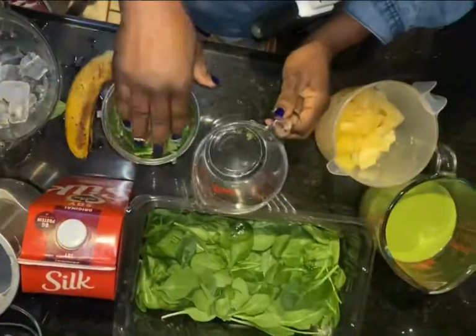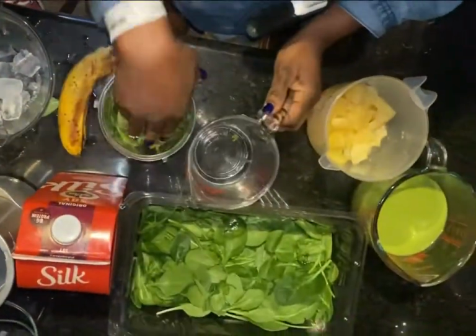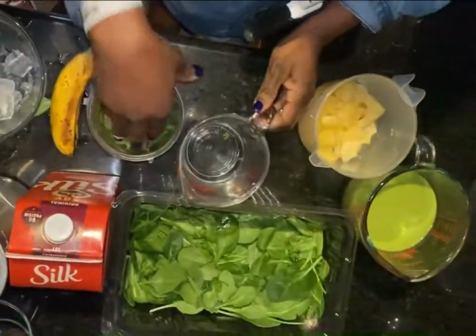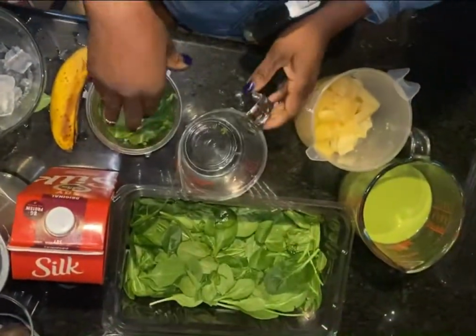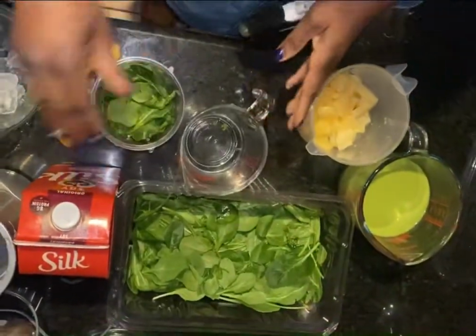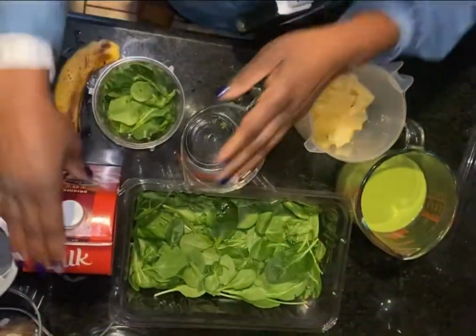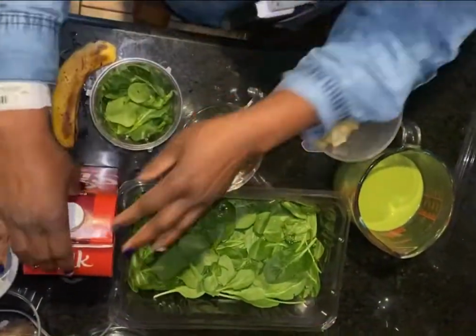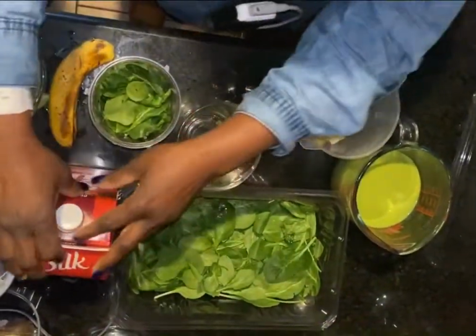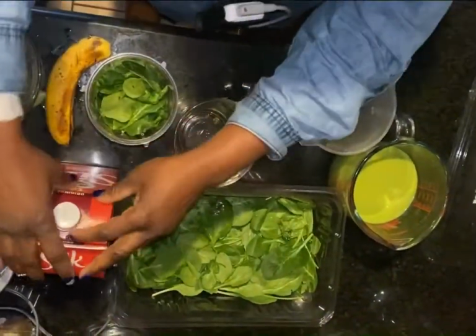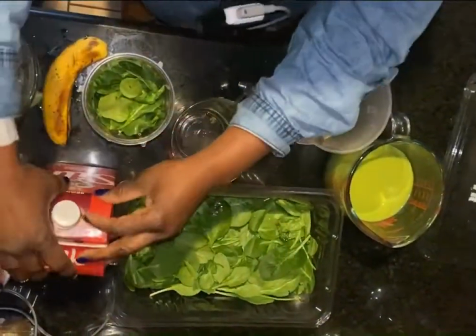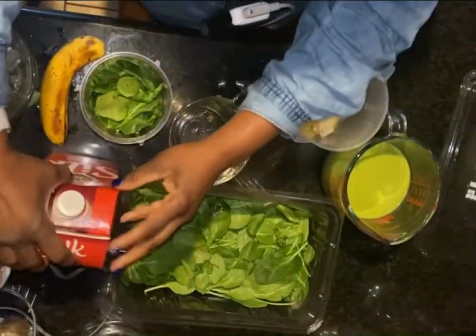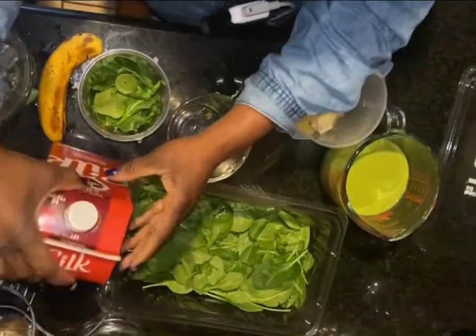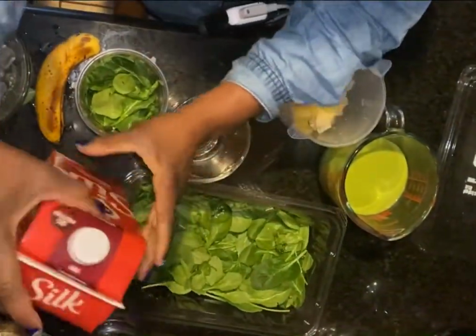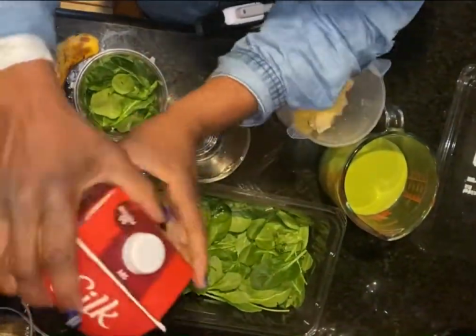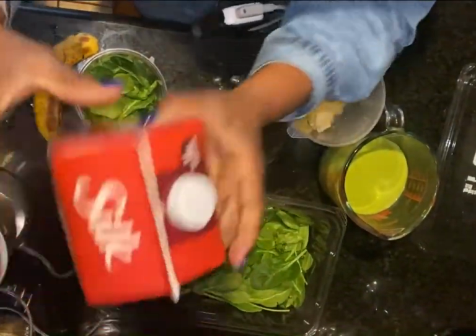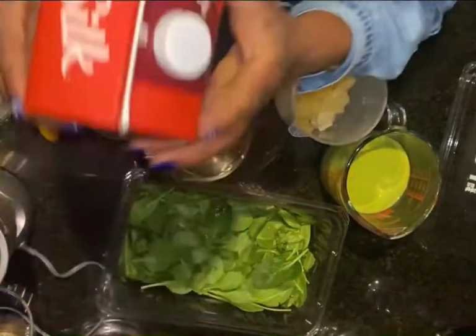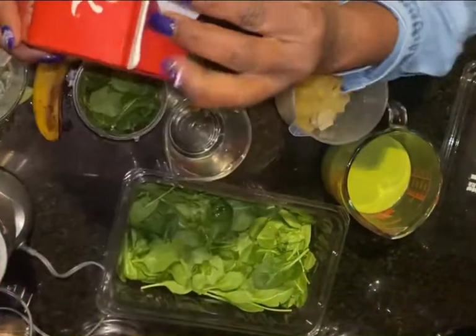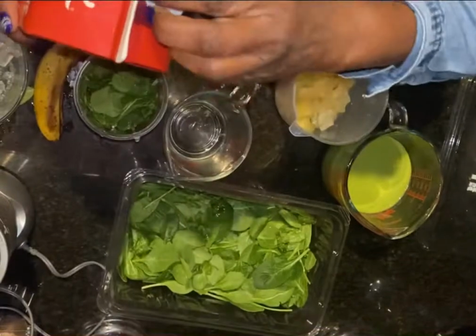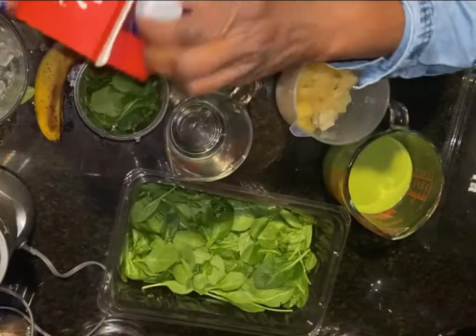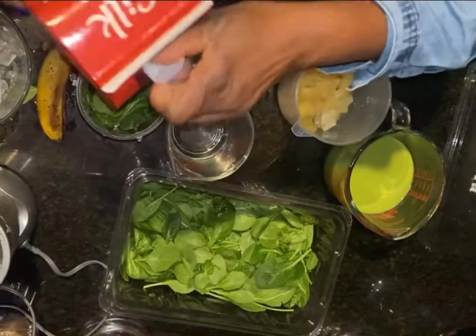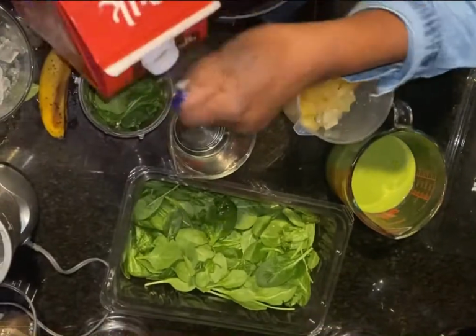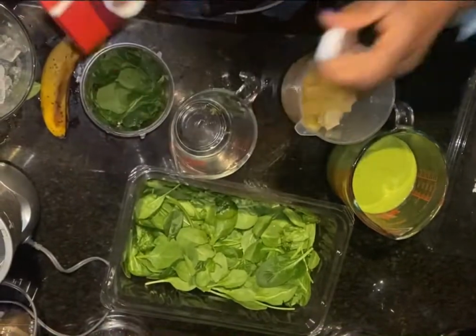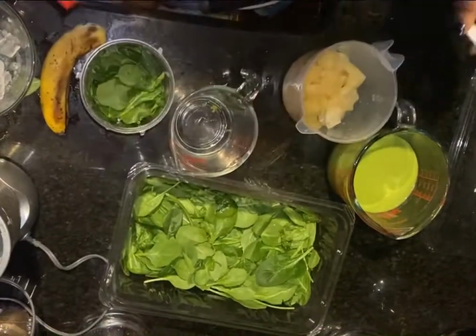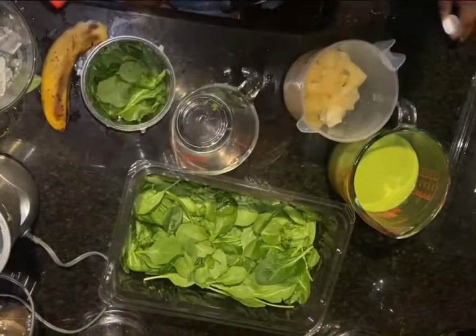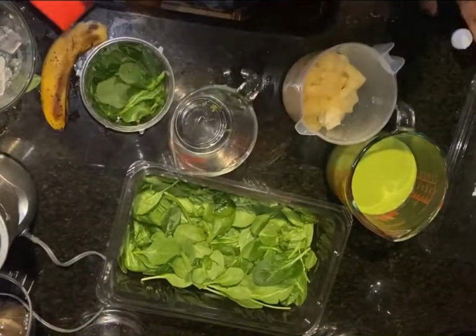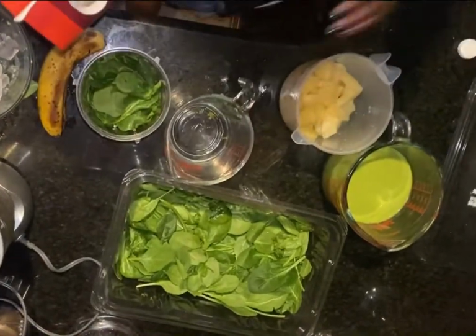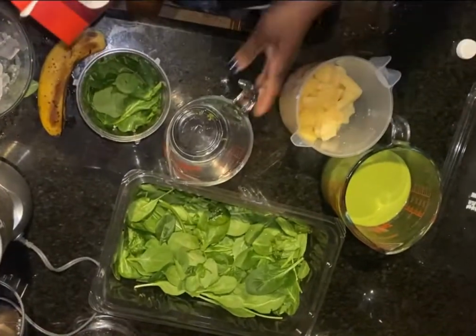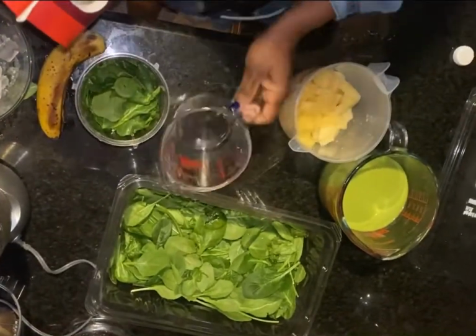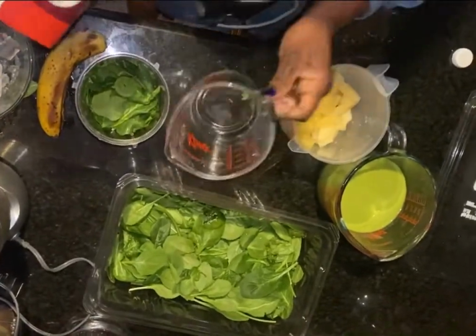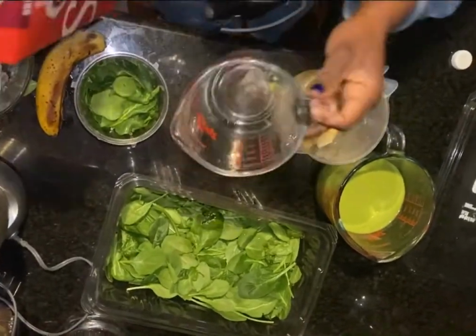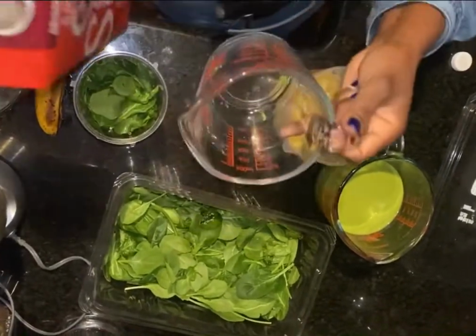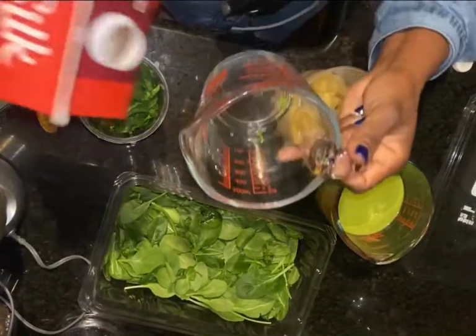And then what I do, a little bit of soy milk.